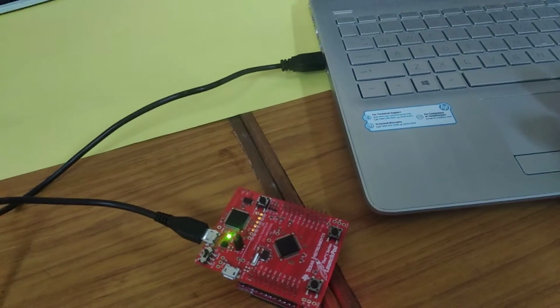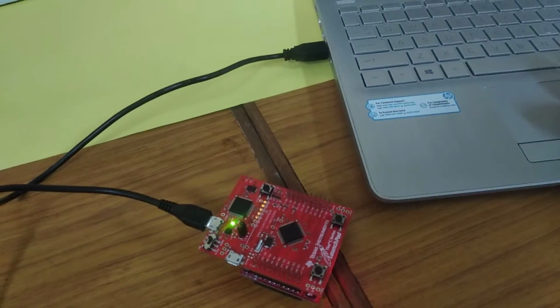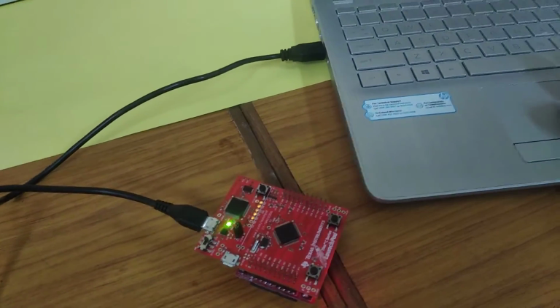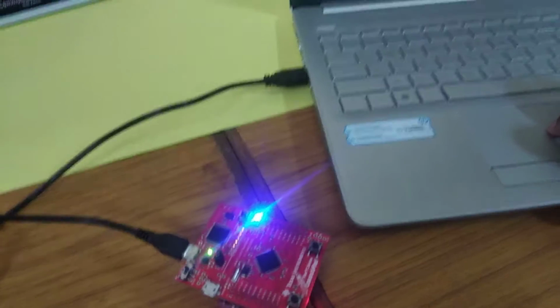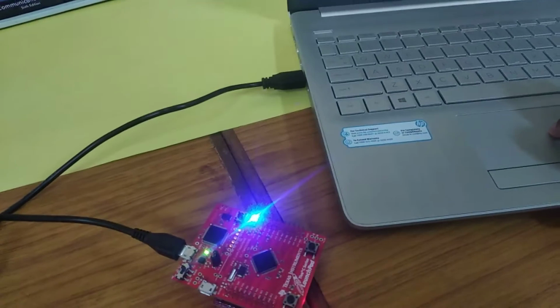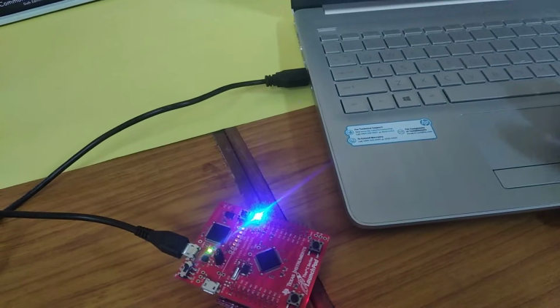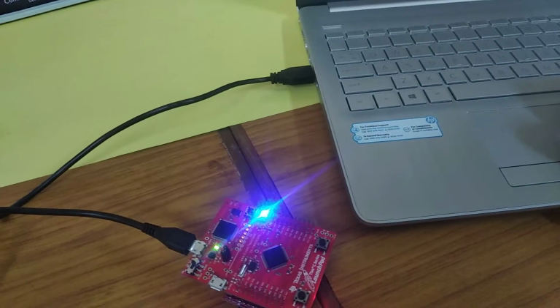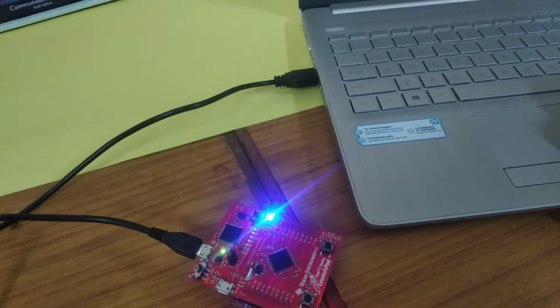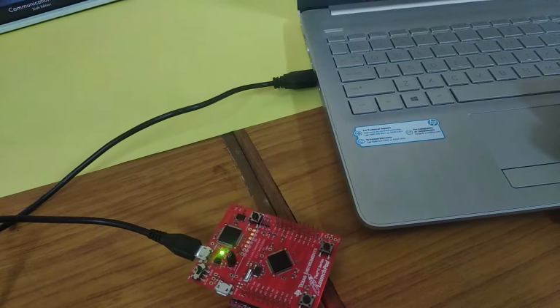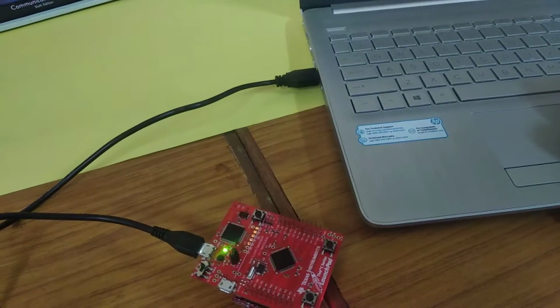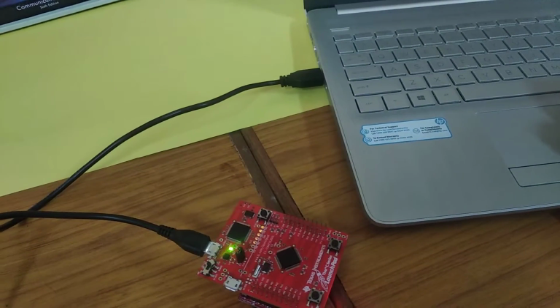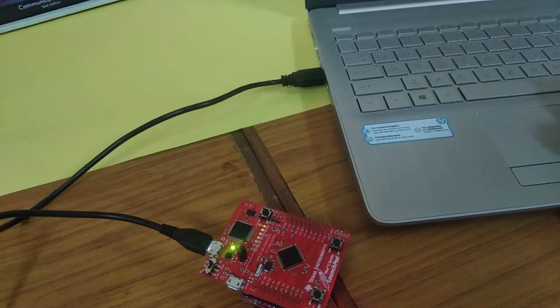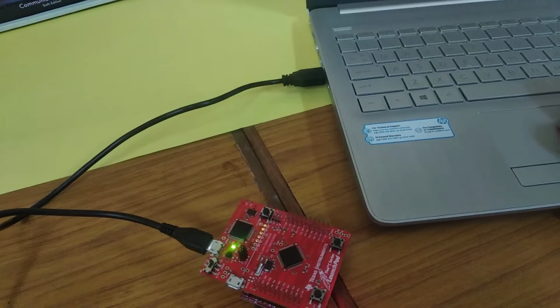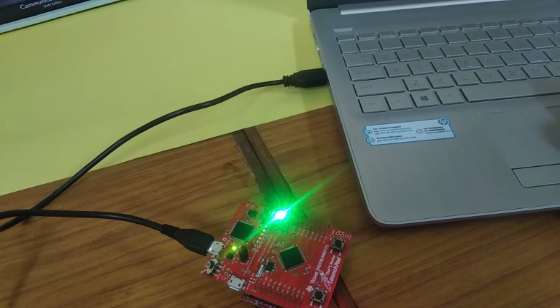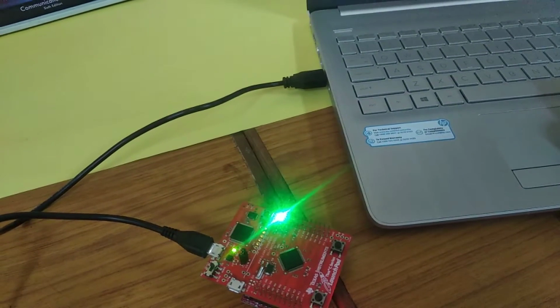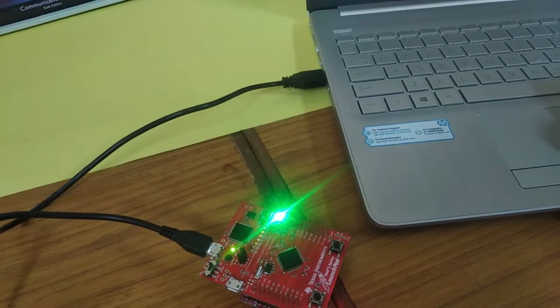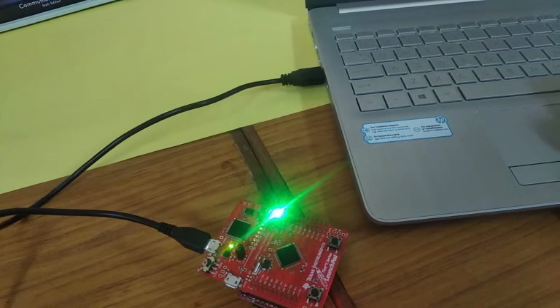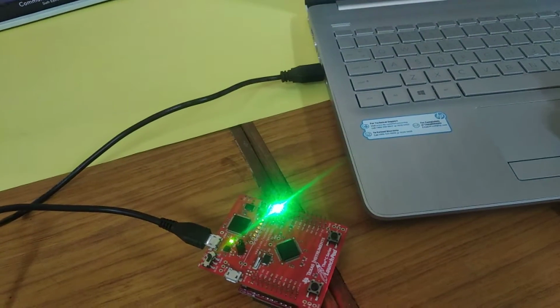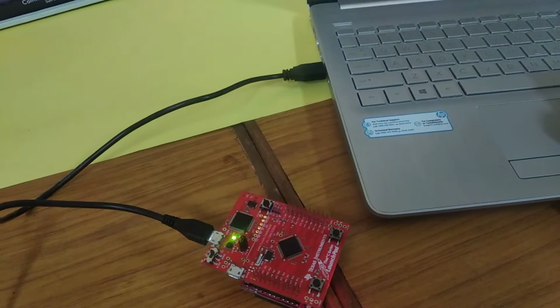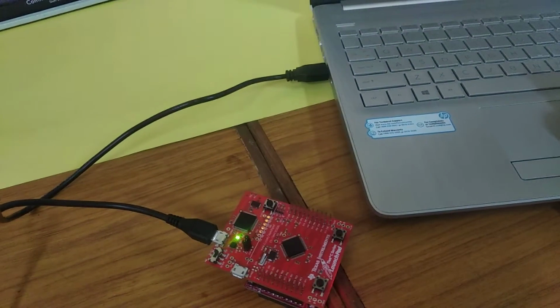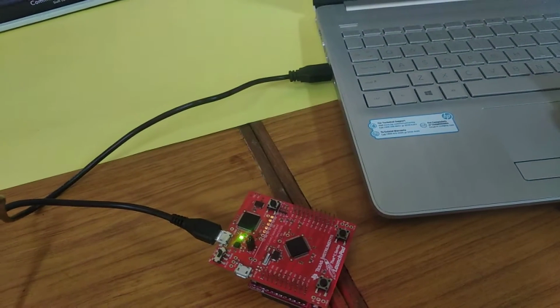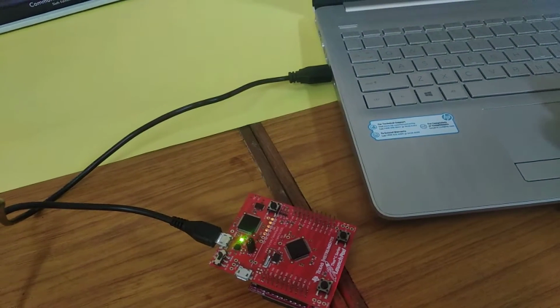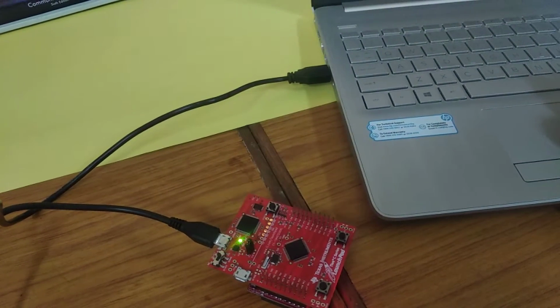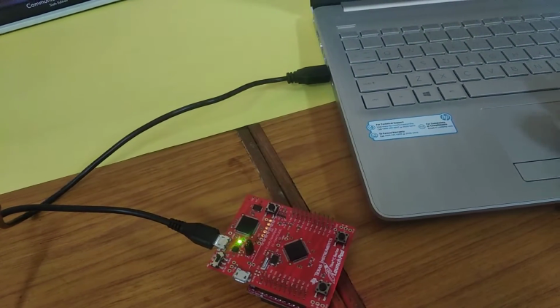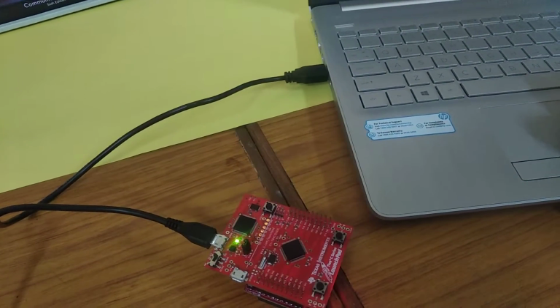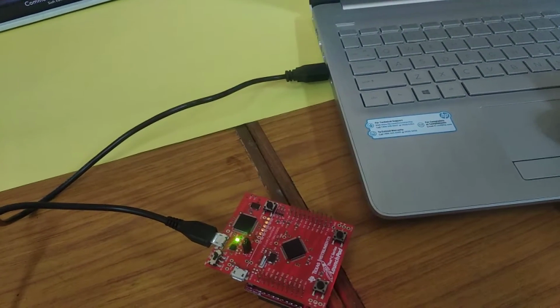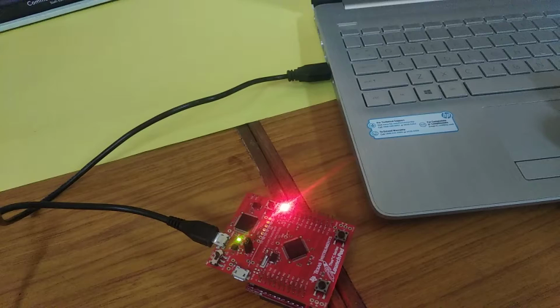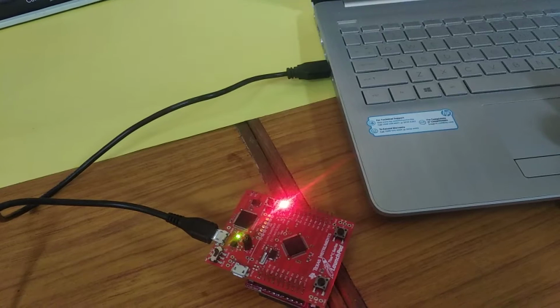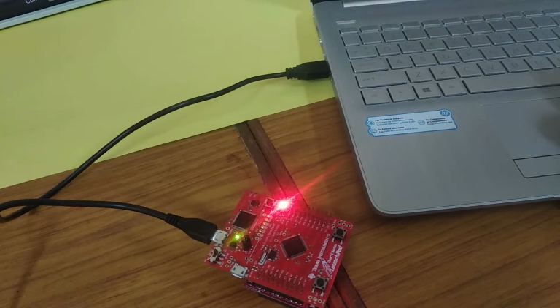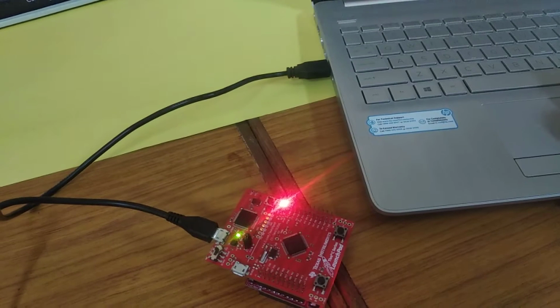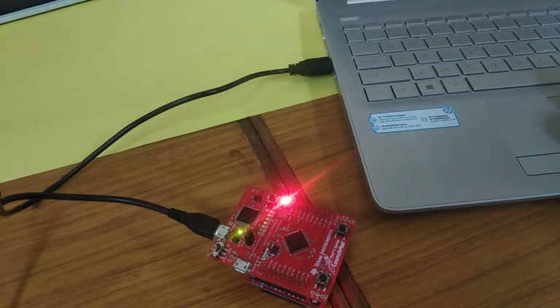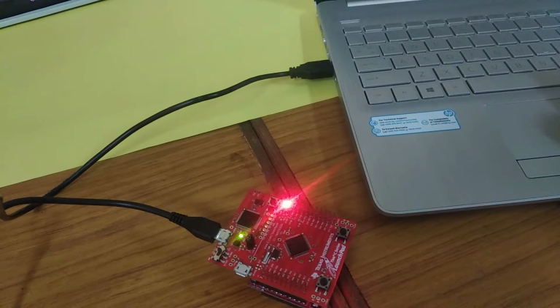Similarly, blue and green lights can be controlled. At the same time, we can turn on all three of the lights.